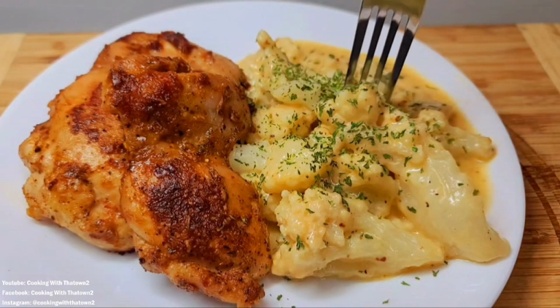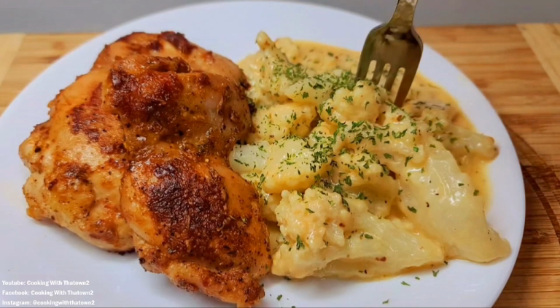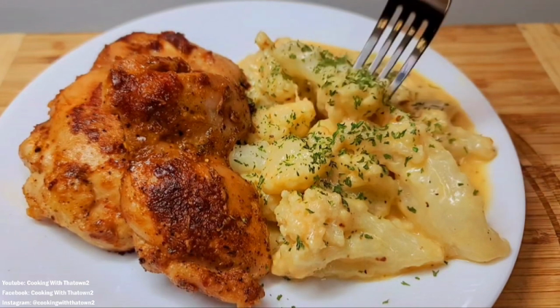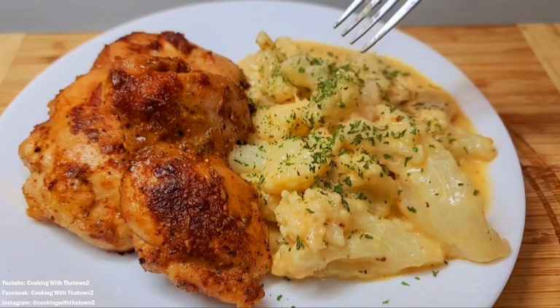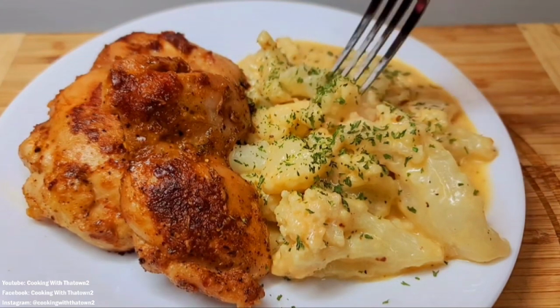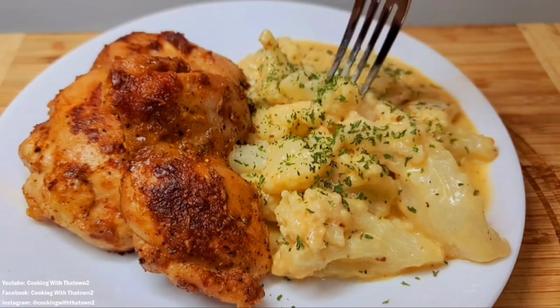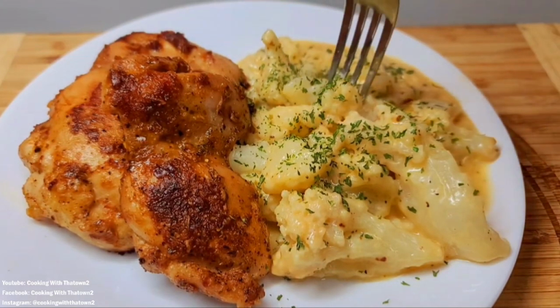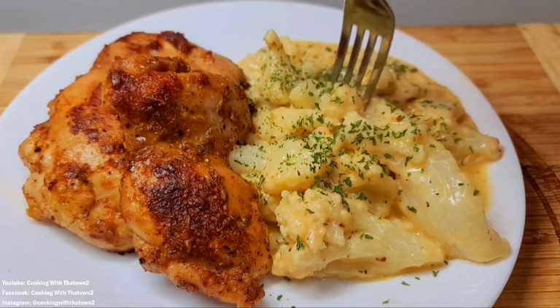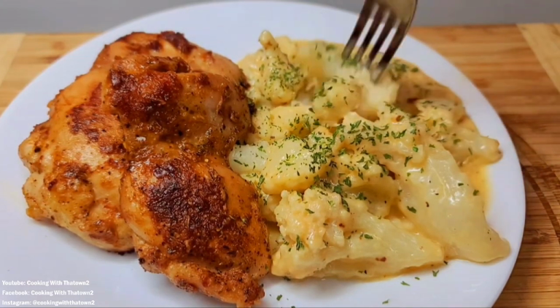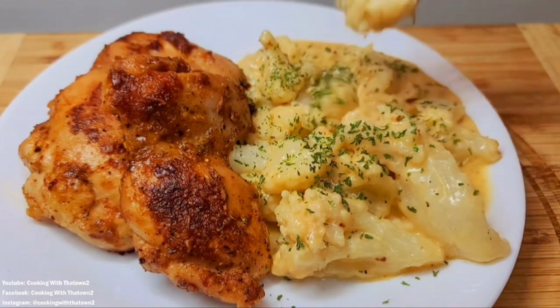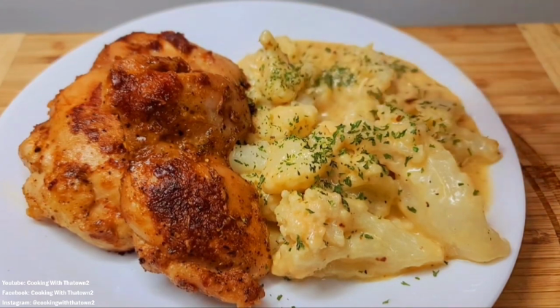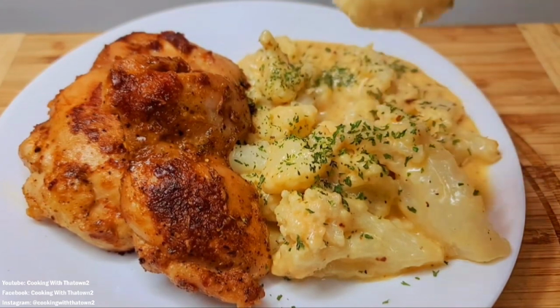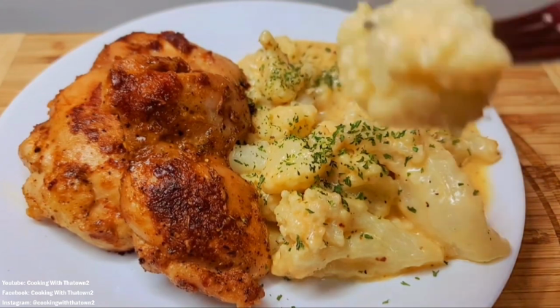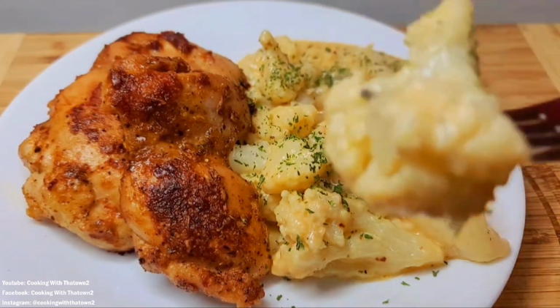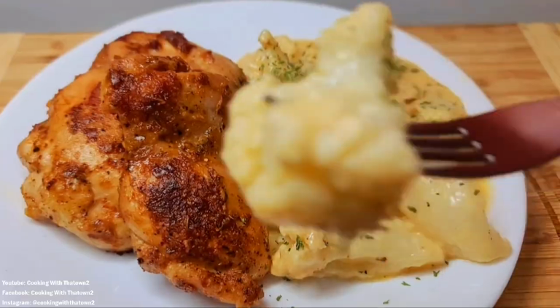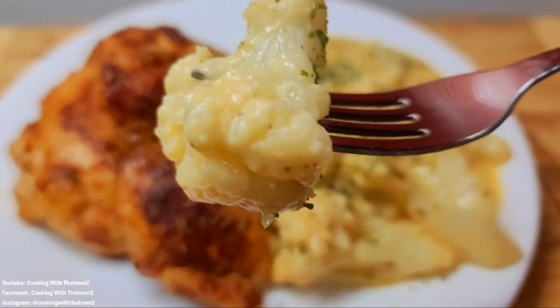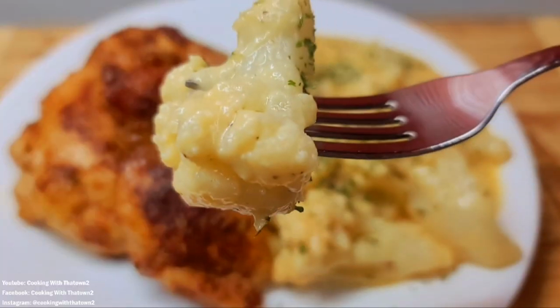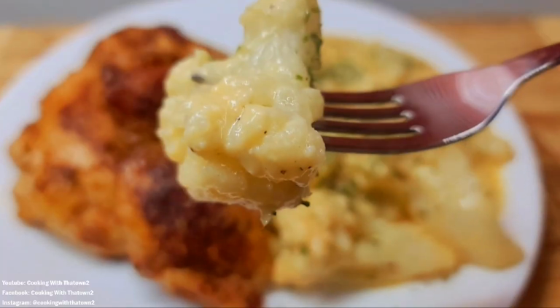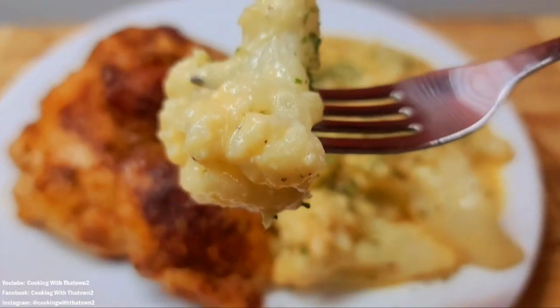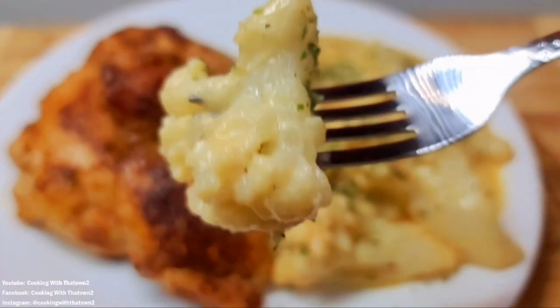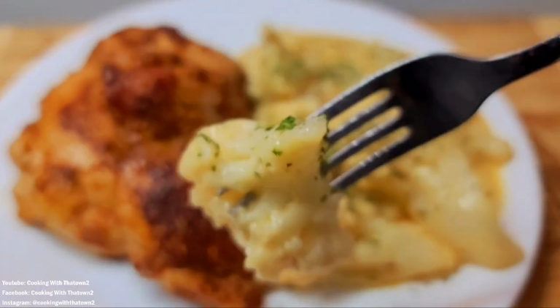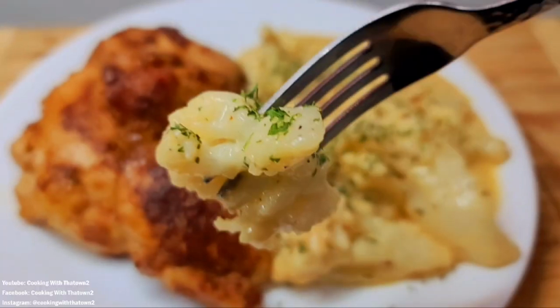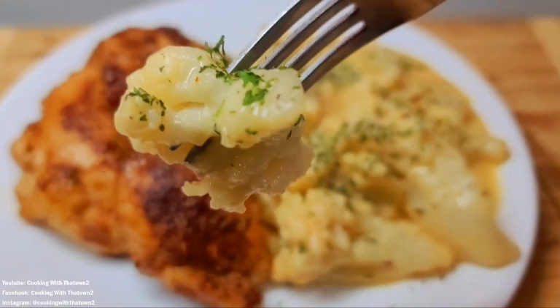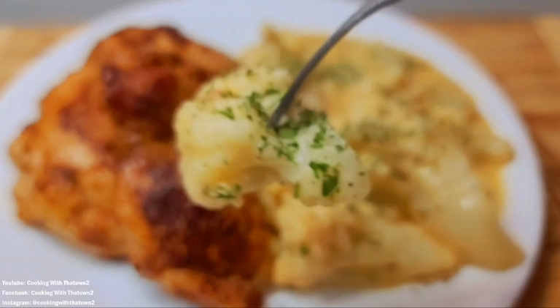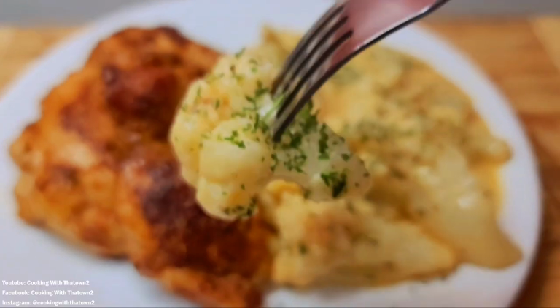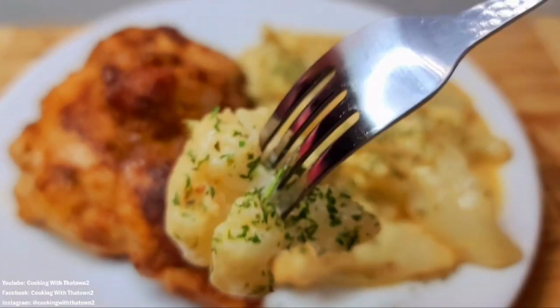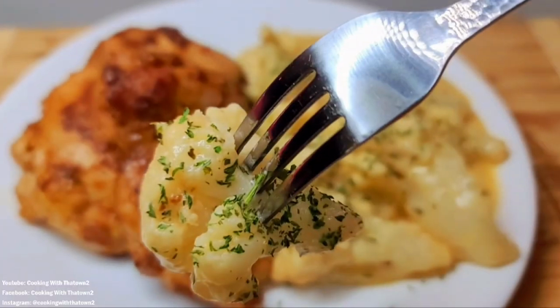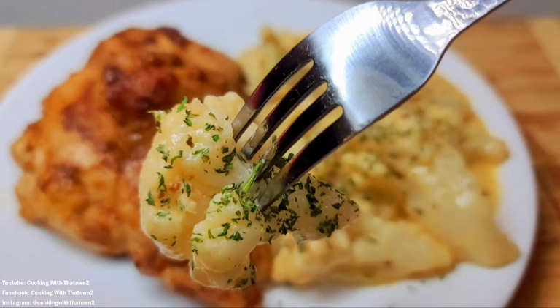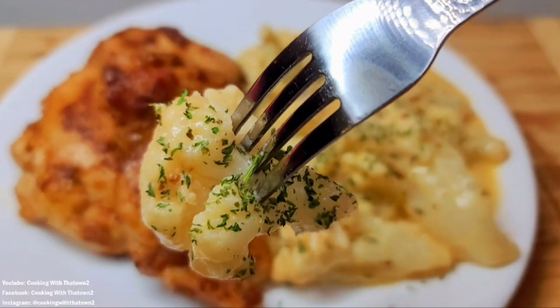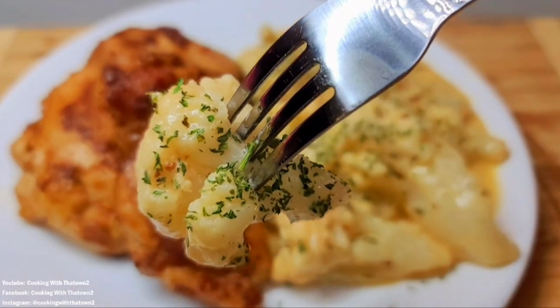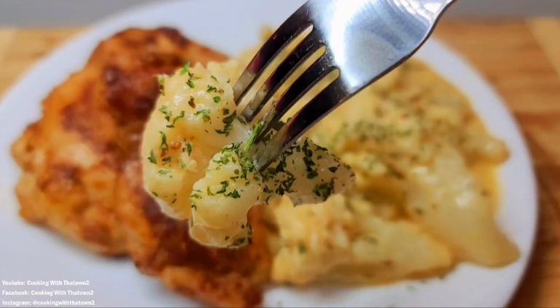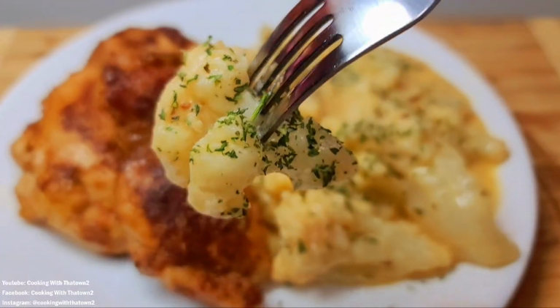Welcome back. Today we're going to make some chicken thighs and cauliflower alfredo. Let's get it.